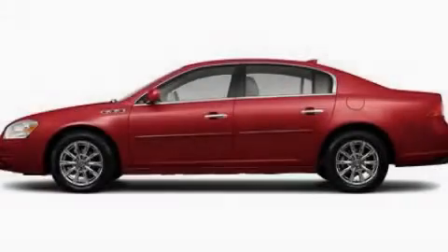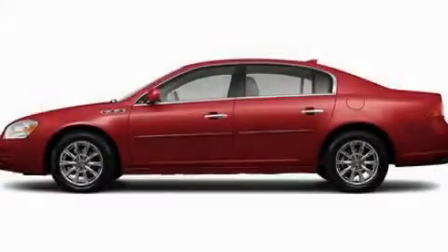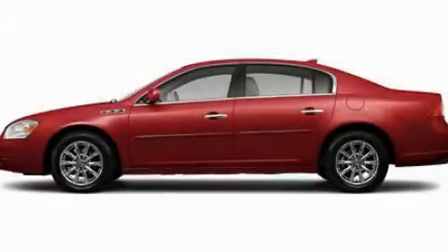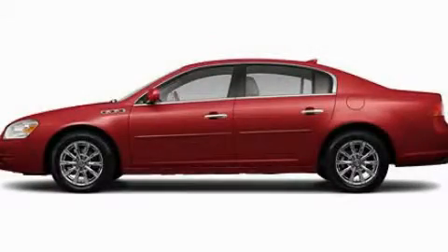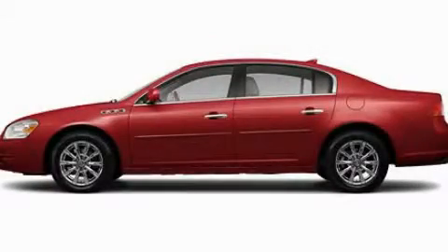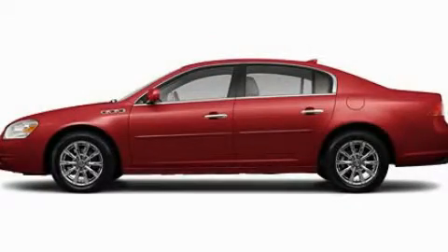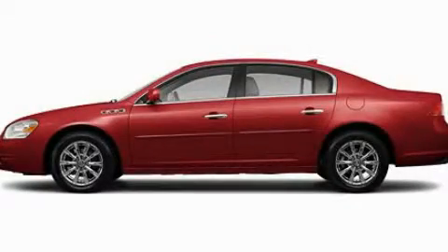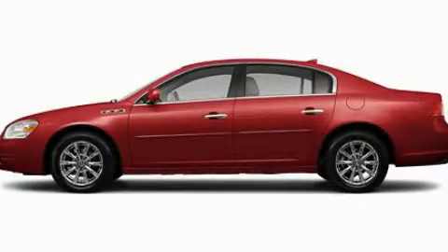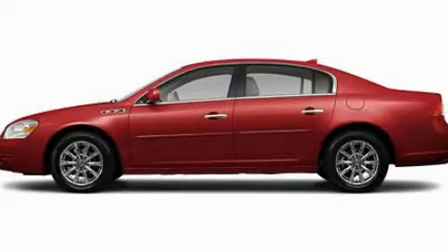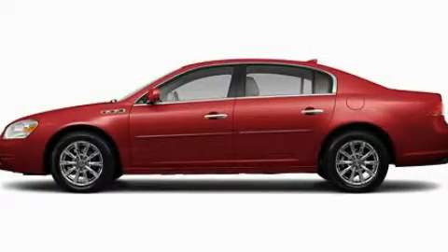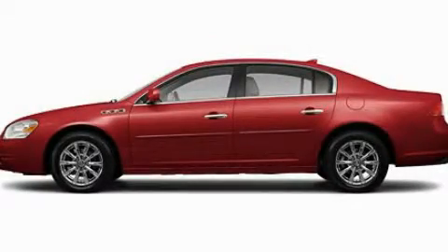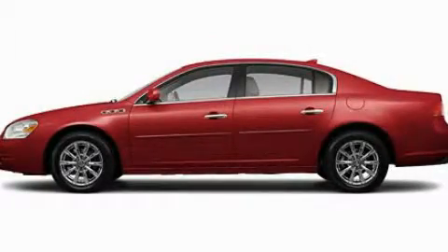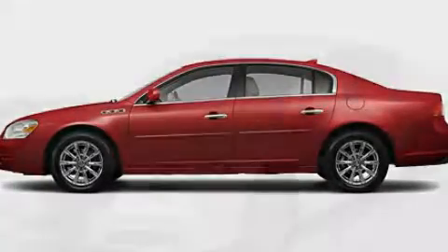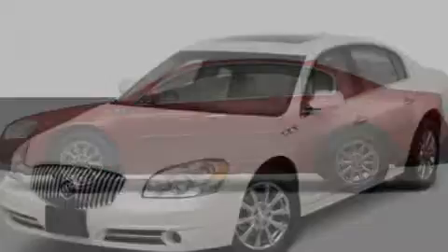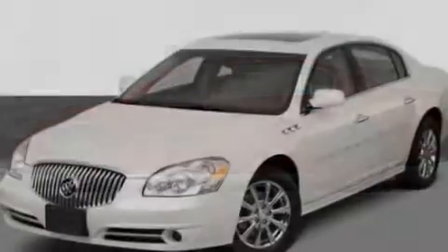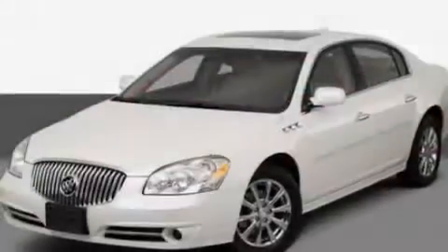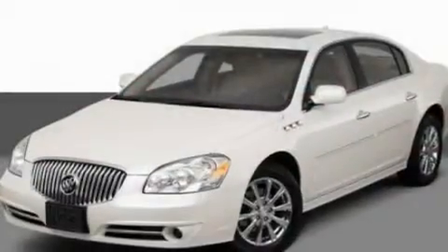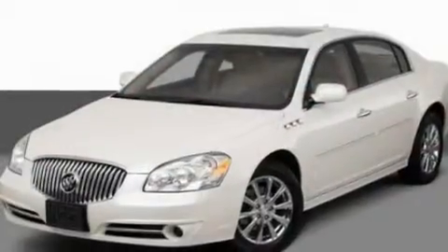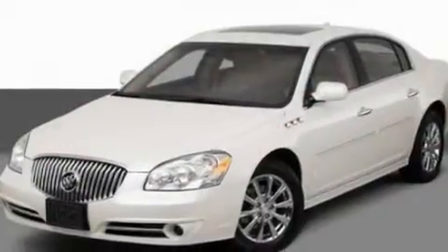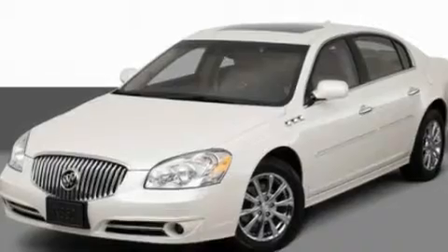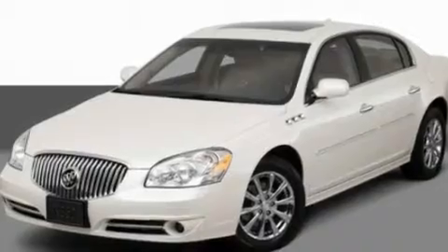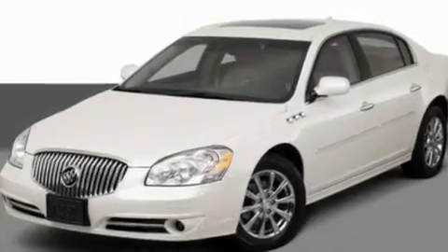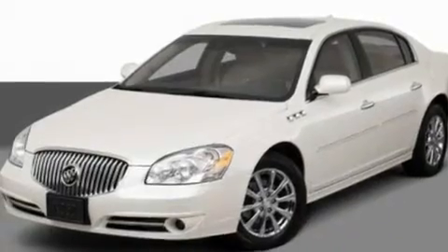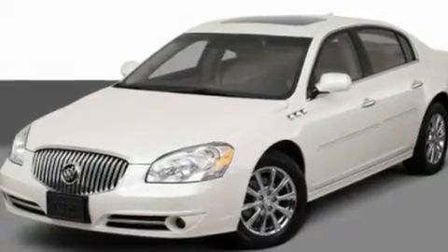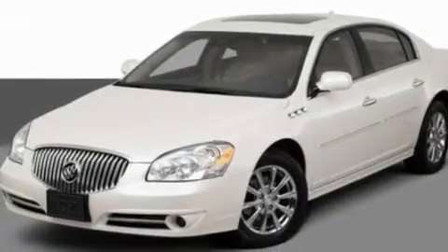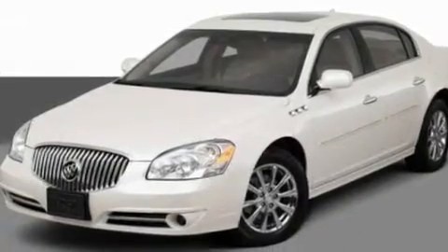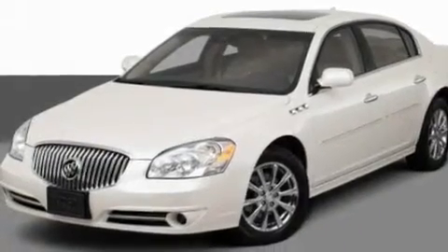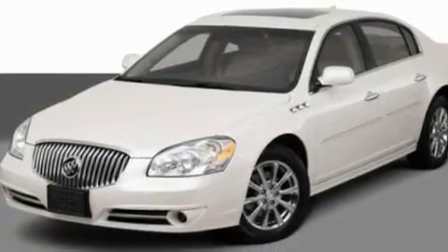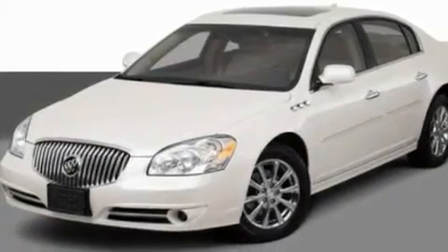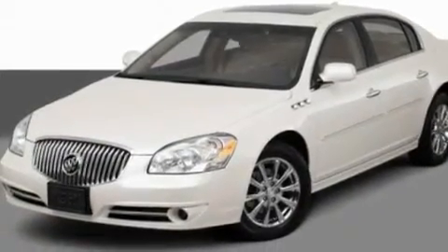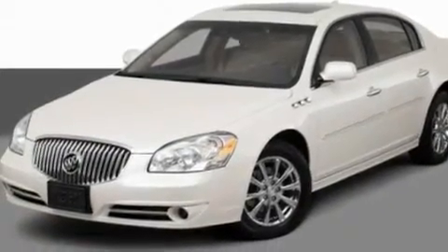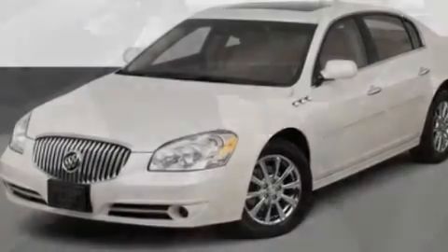This is a 2011 Buick Lucerne. It features a 3.9-liter, six-cylinder engine and an automatic transmission.